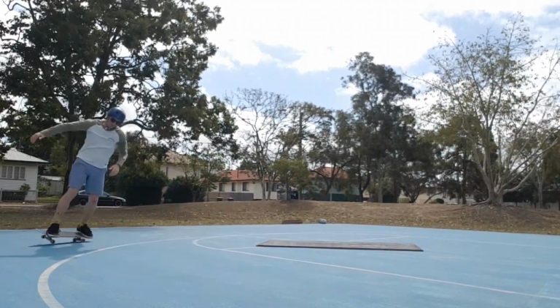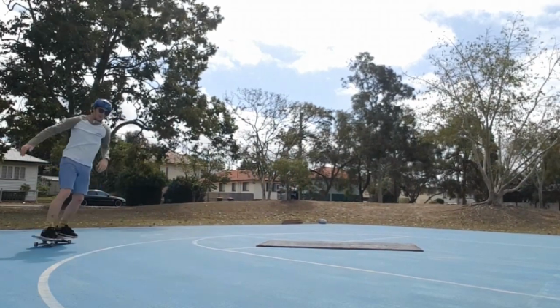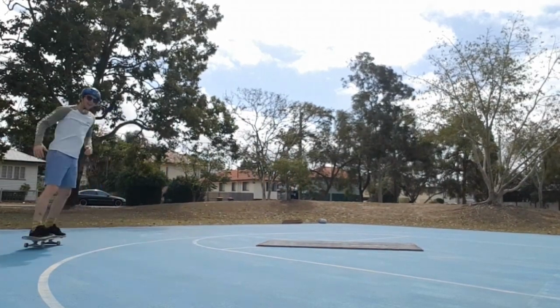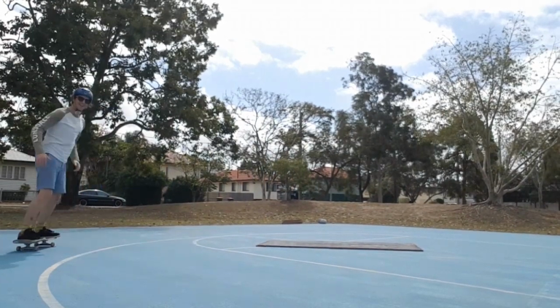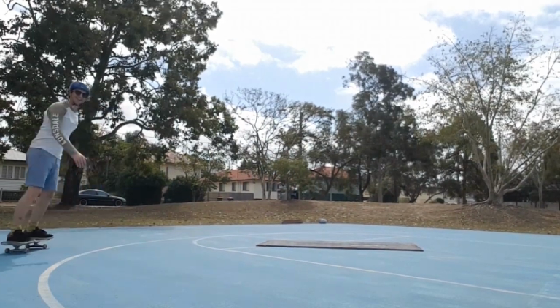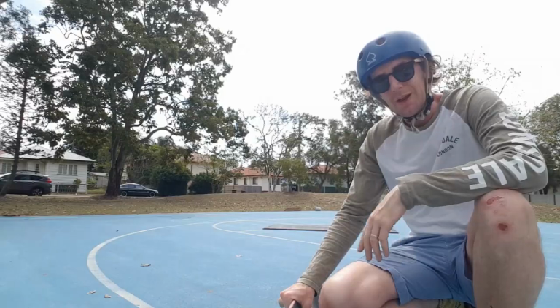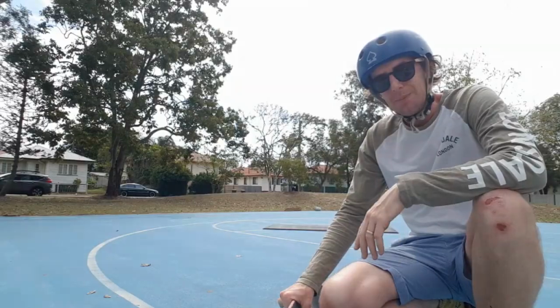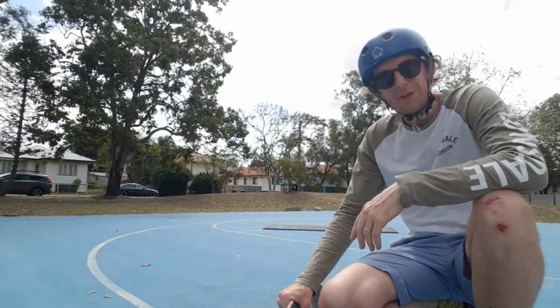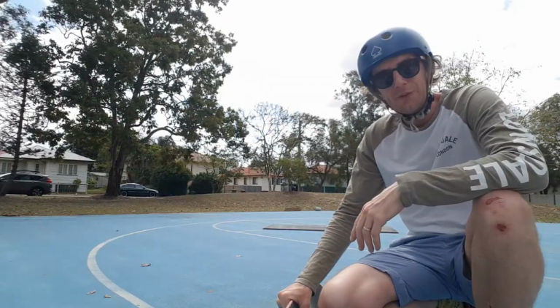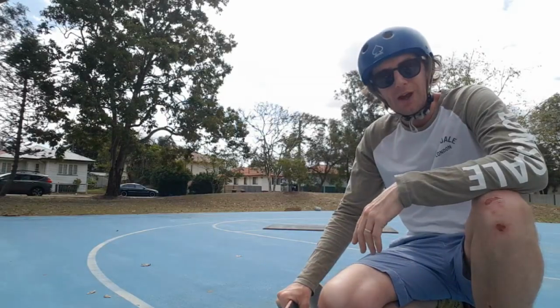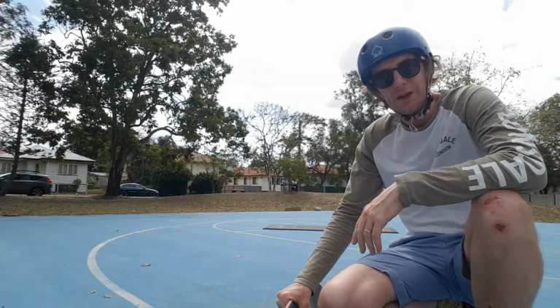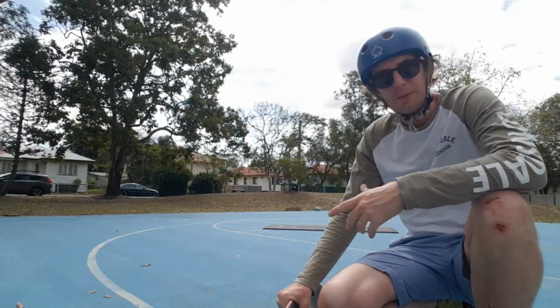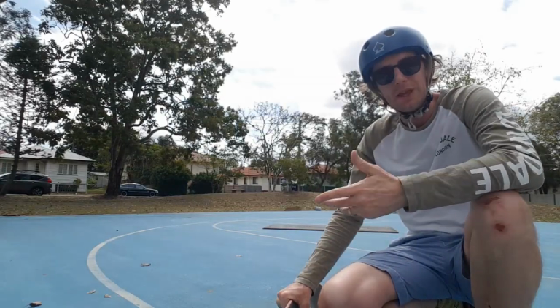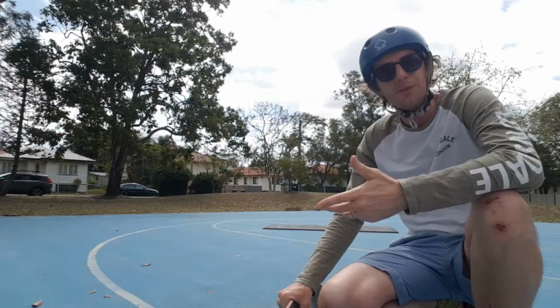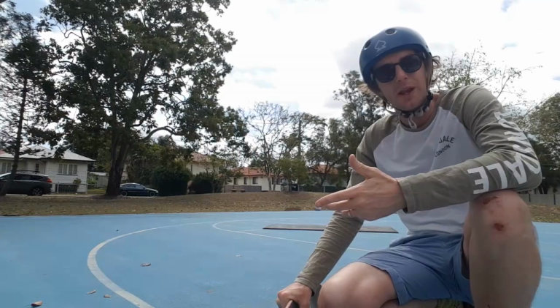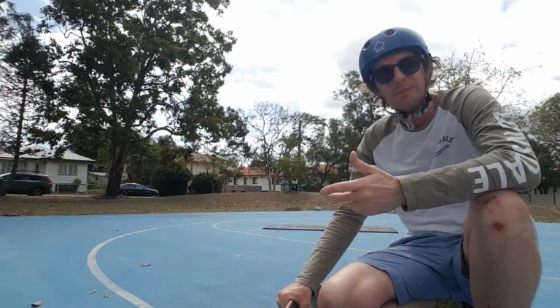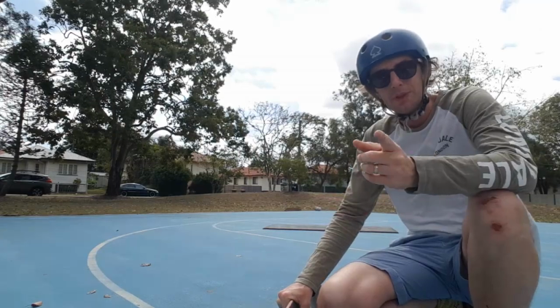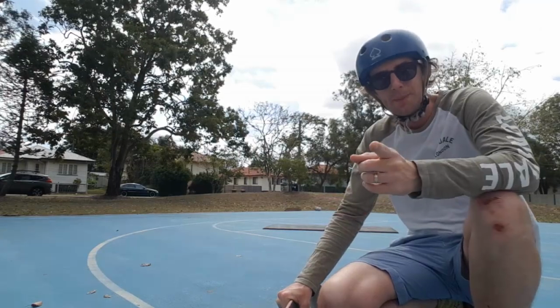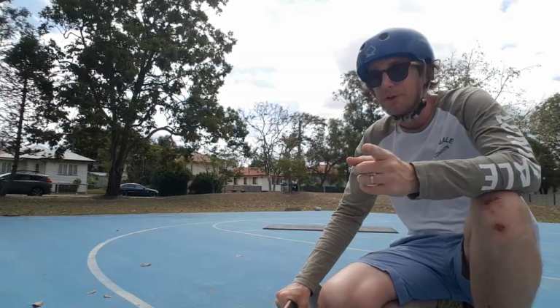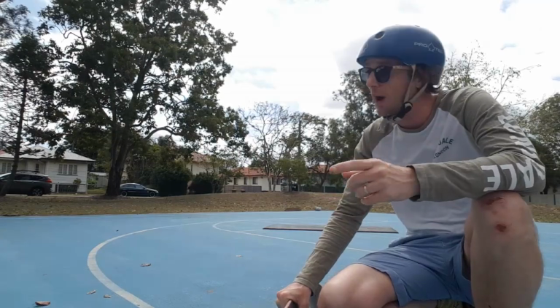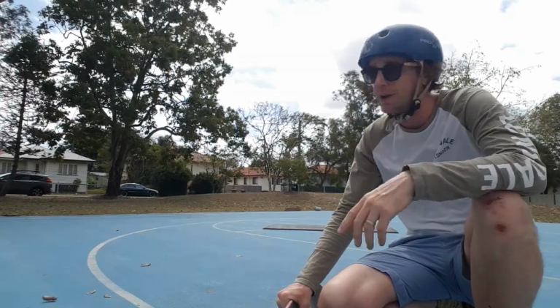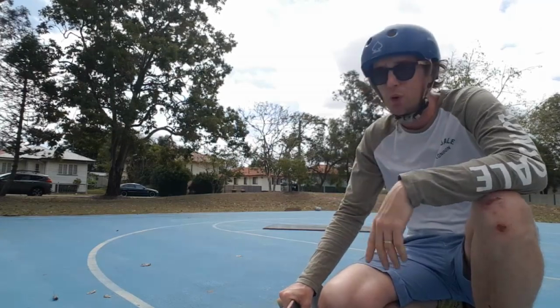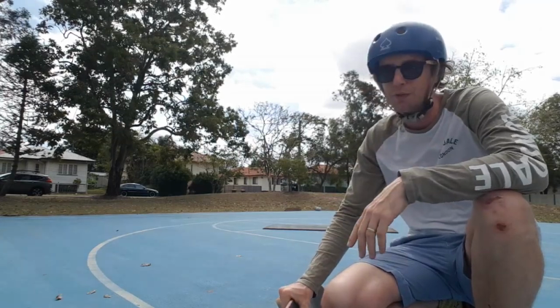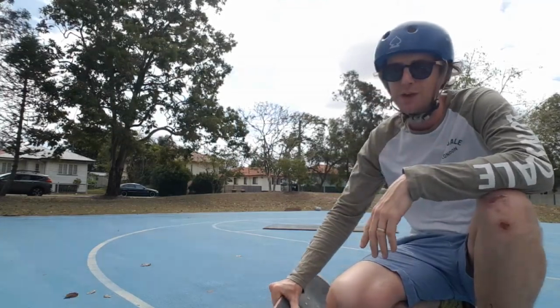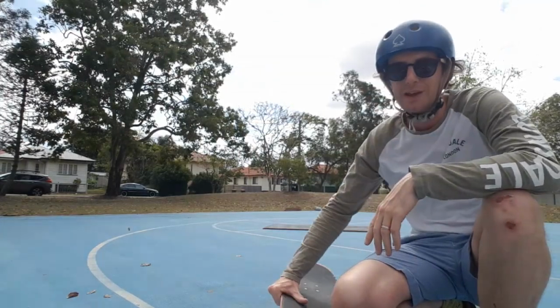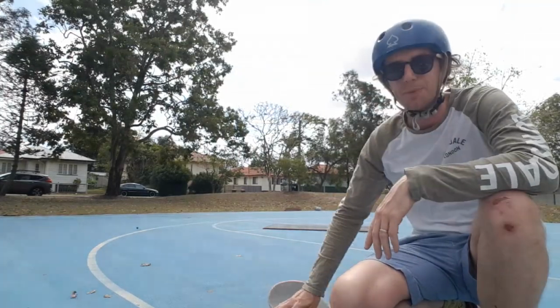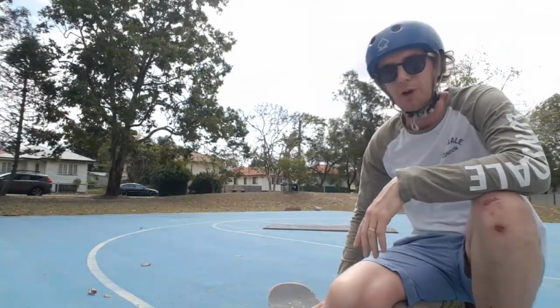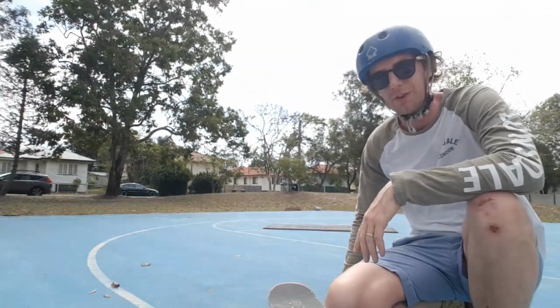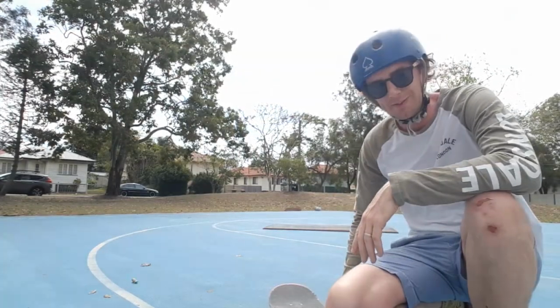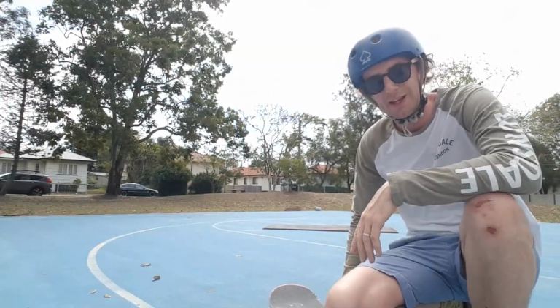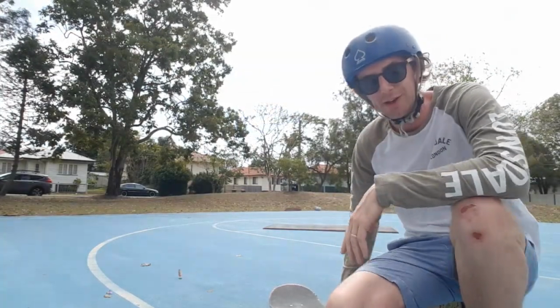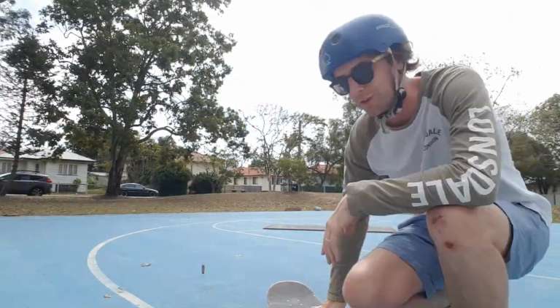That's it for today. Keep skating, keep having fun, and of course keep progressing. Thank you, legends.